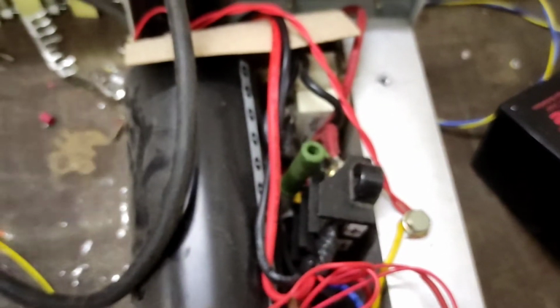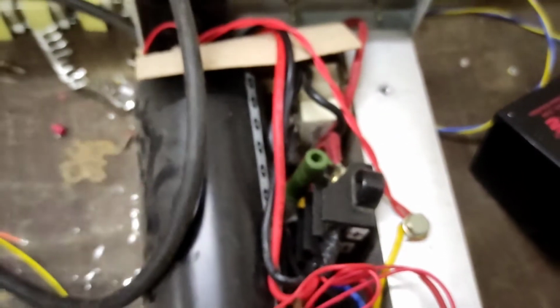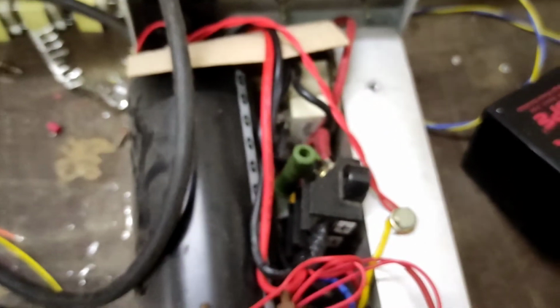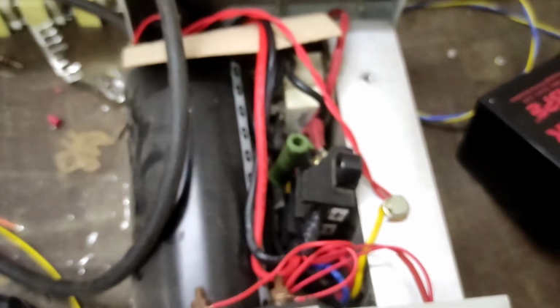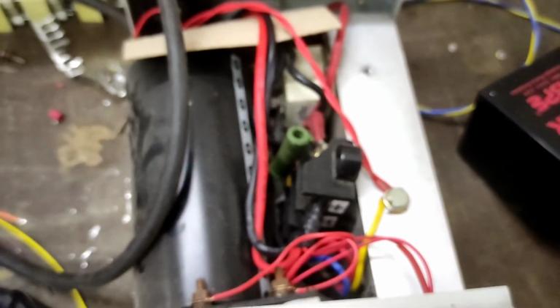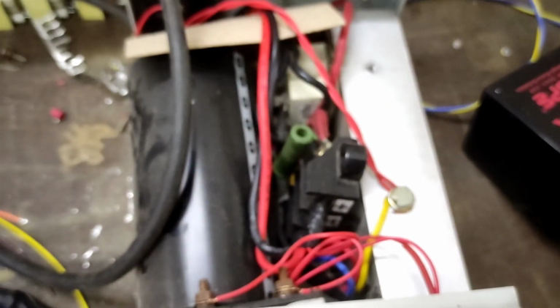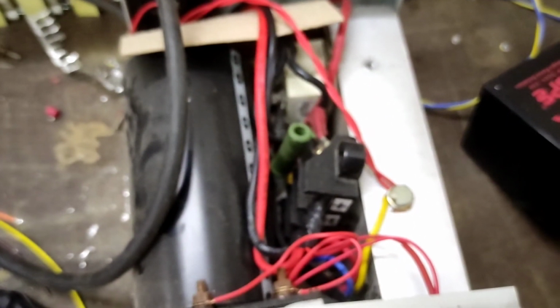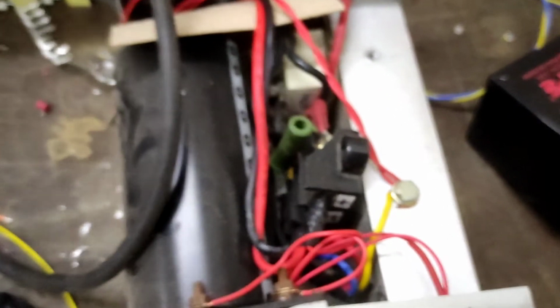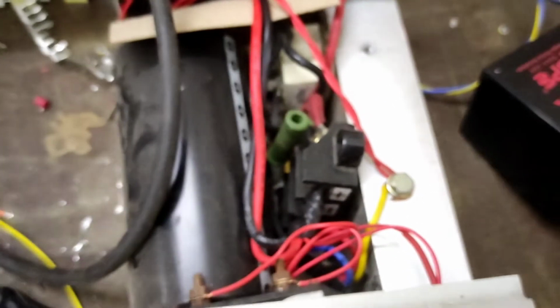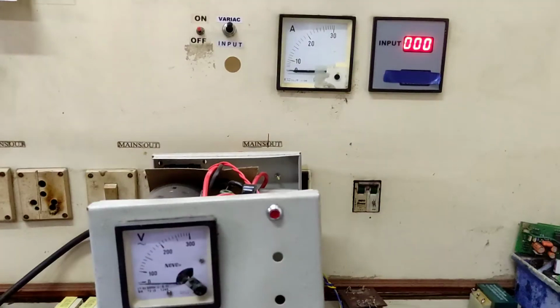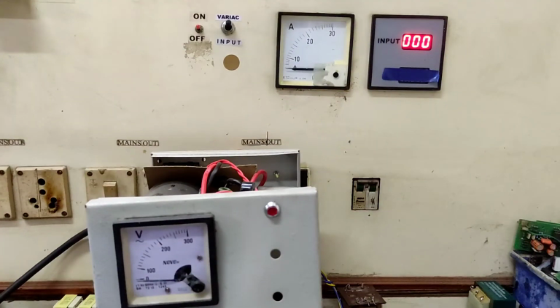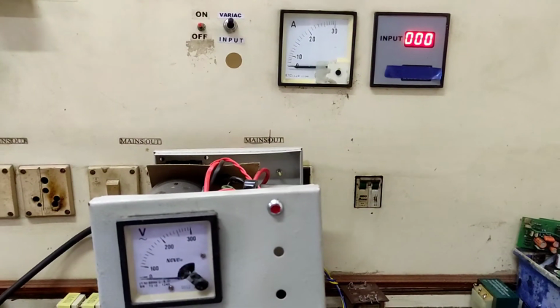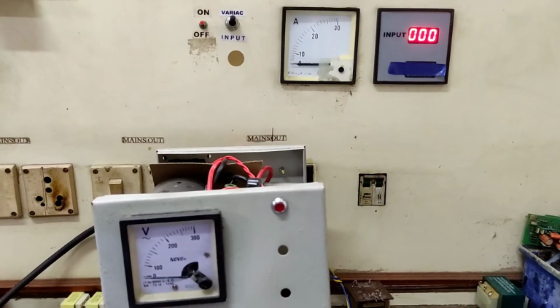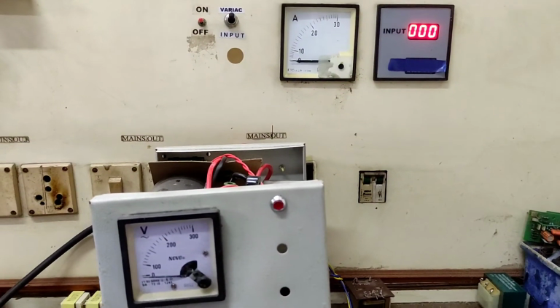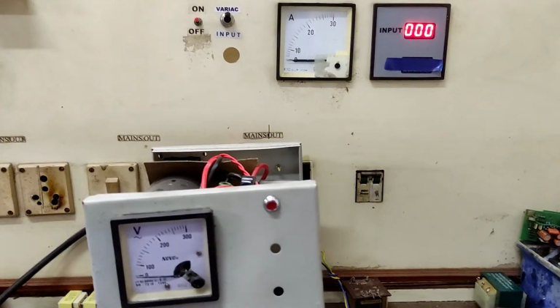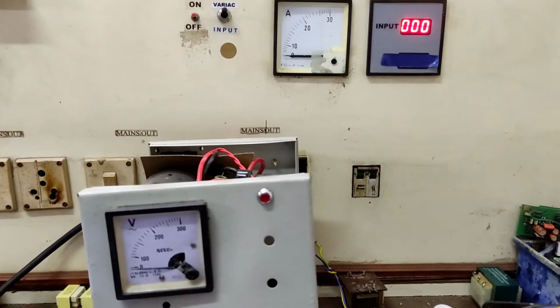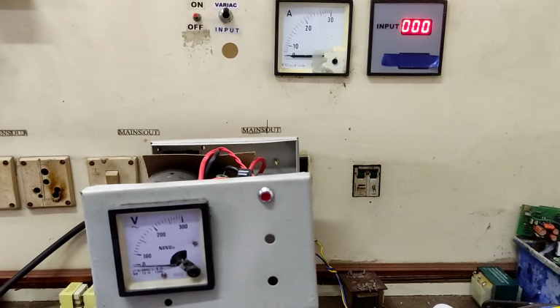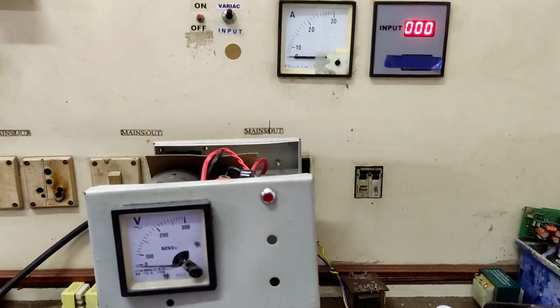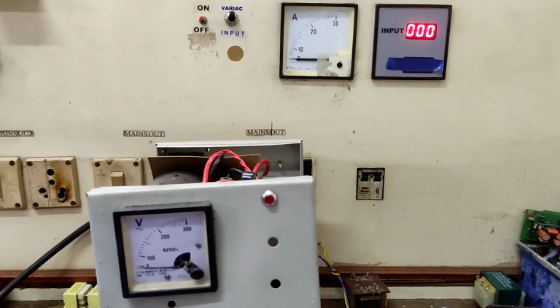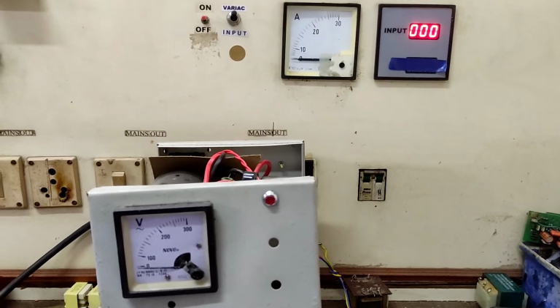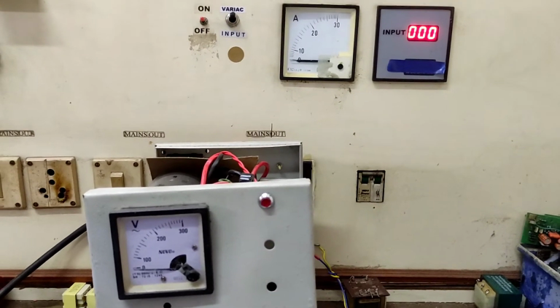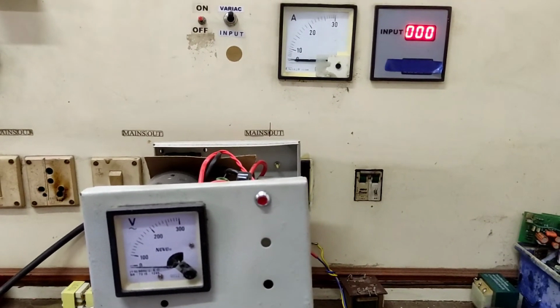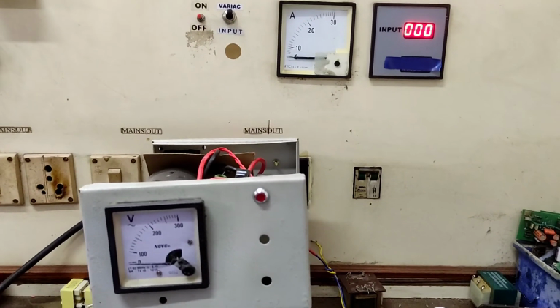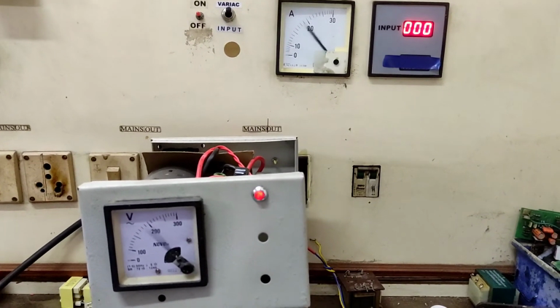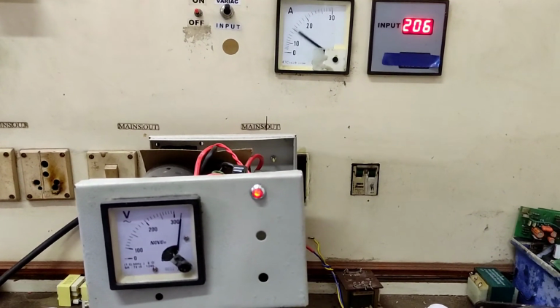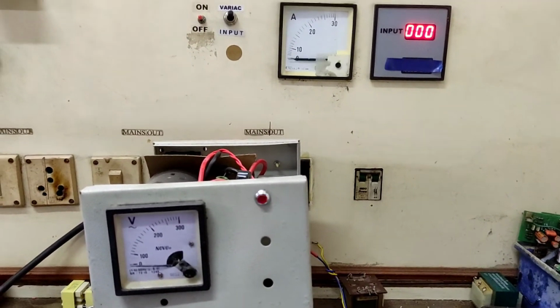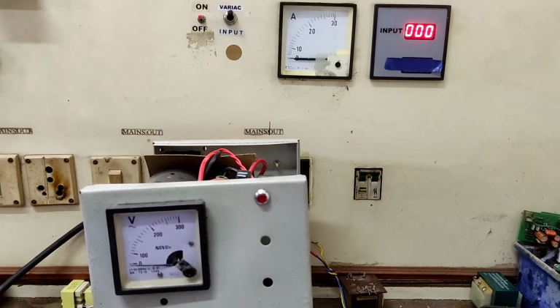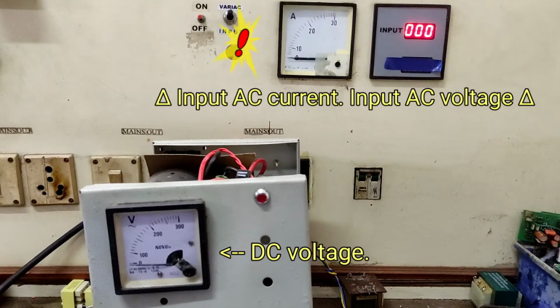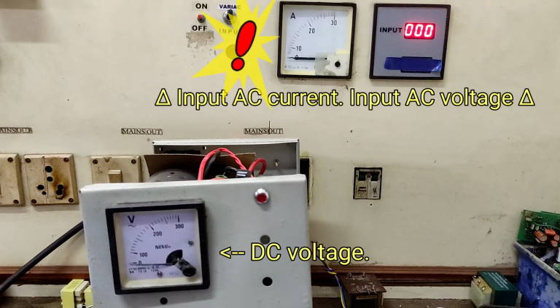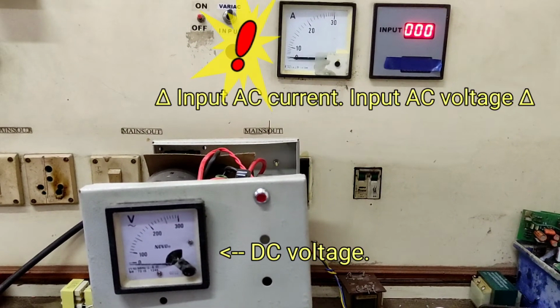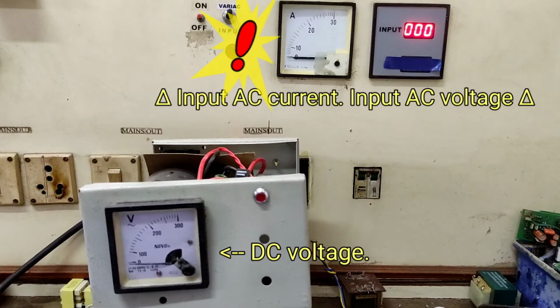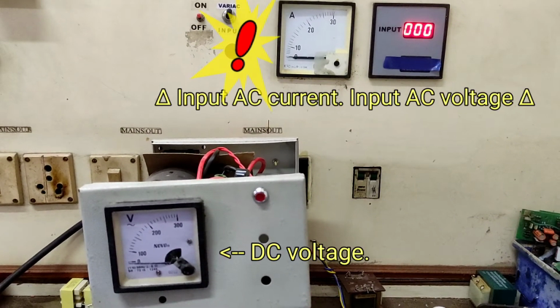Let me connect it to the AC mains and I'm going to show you why the breaker trips when you turn it on. See — did you notice that?